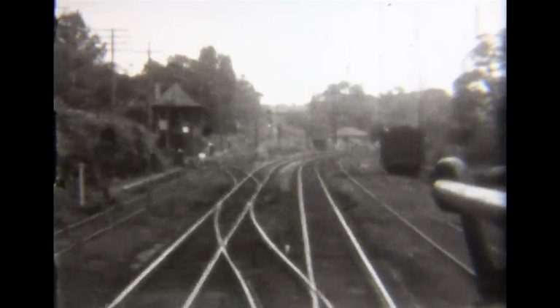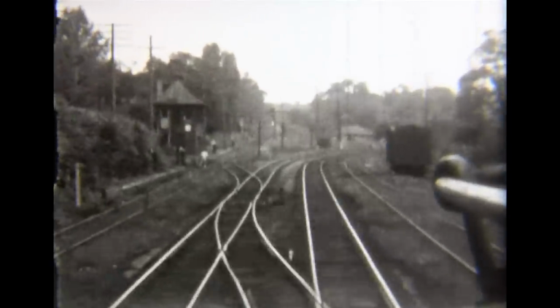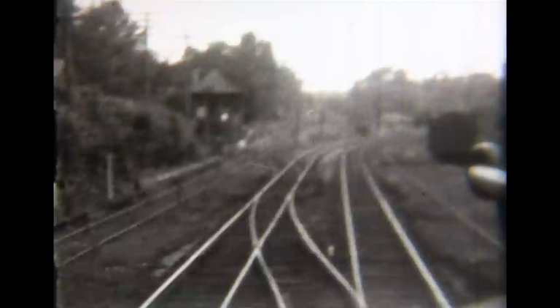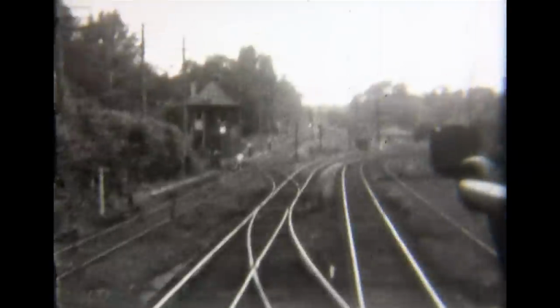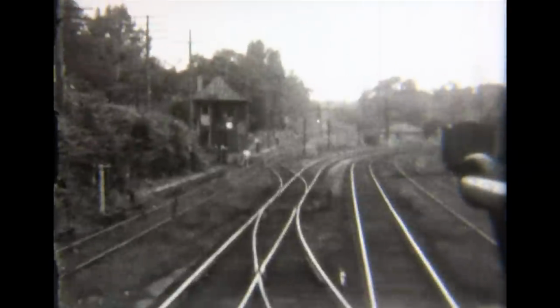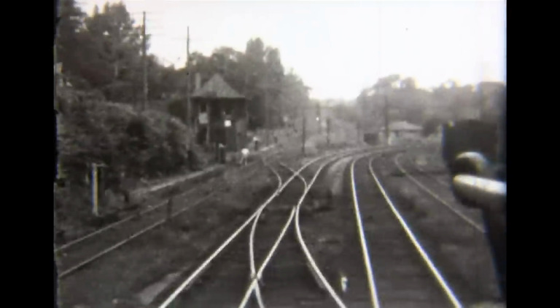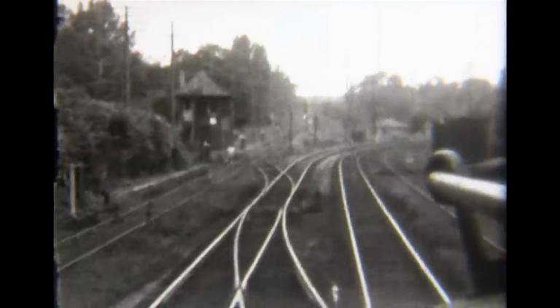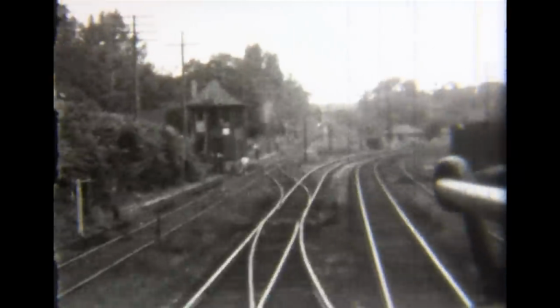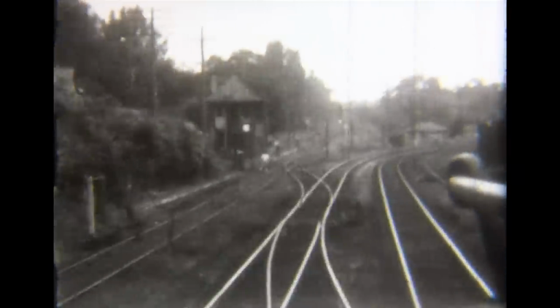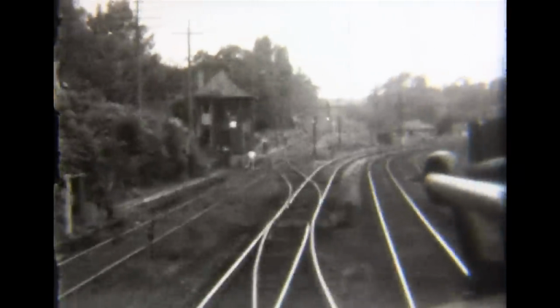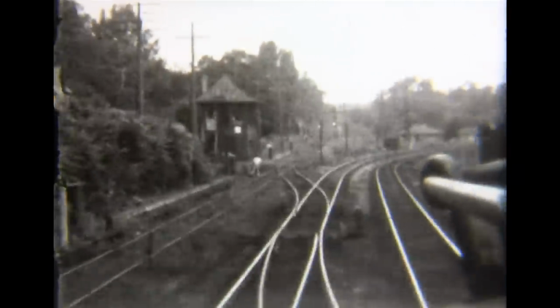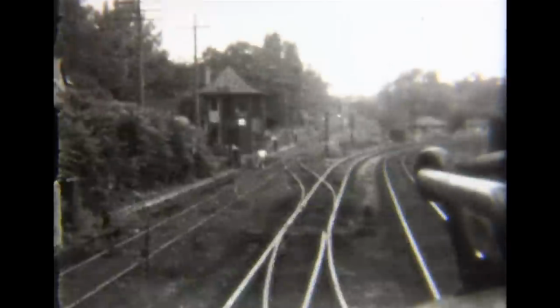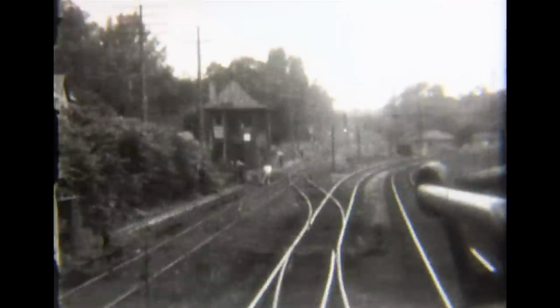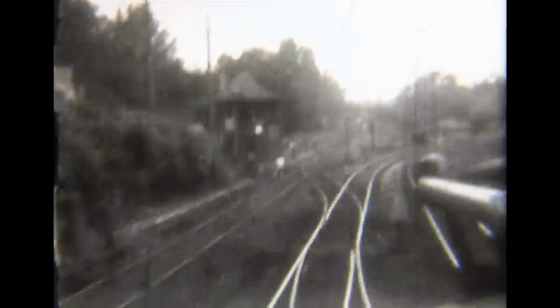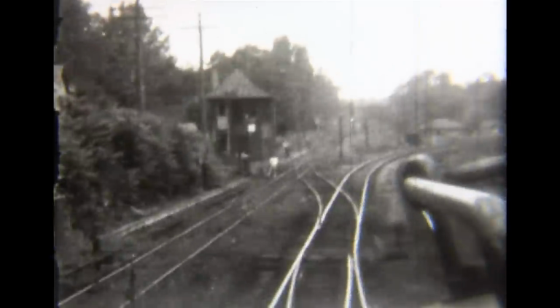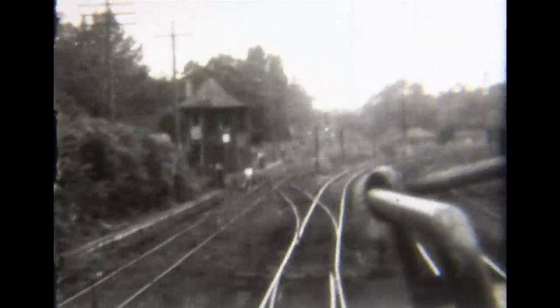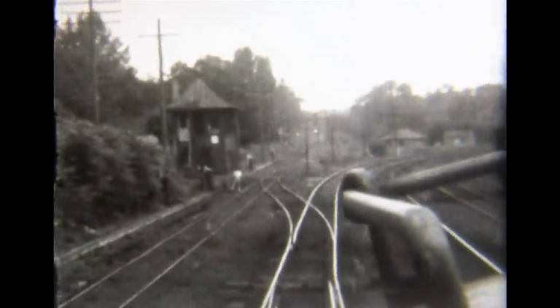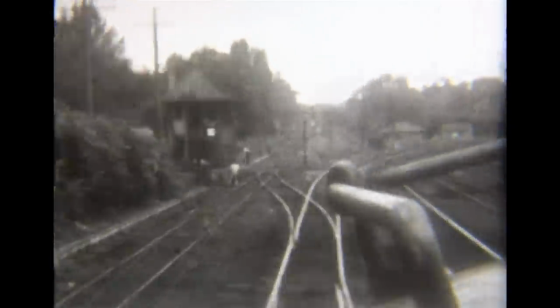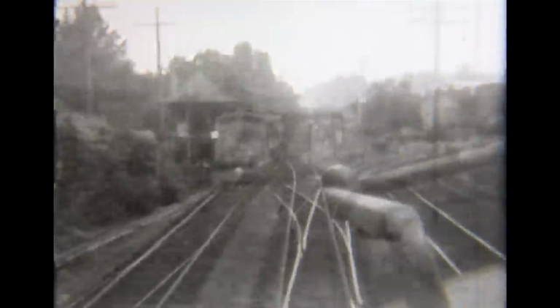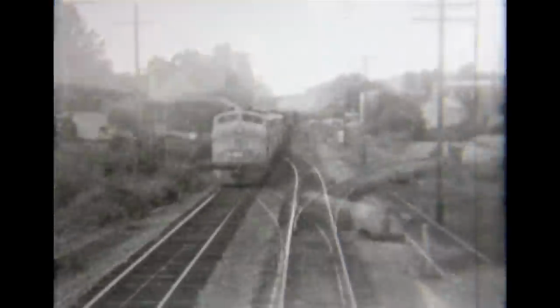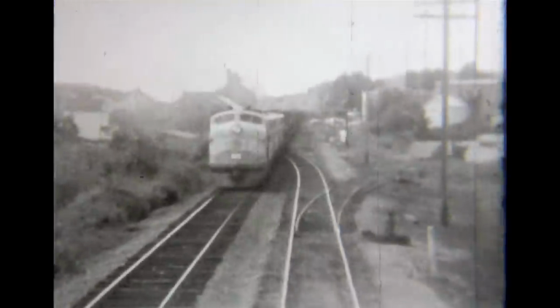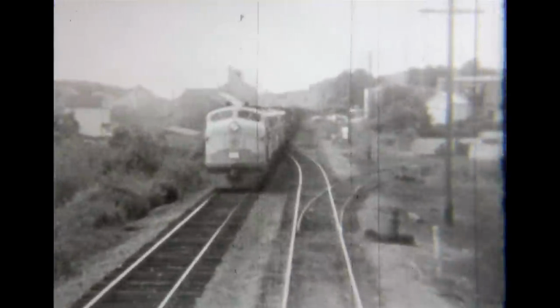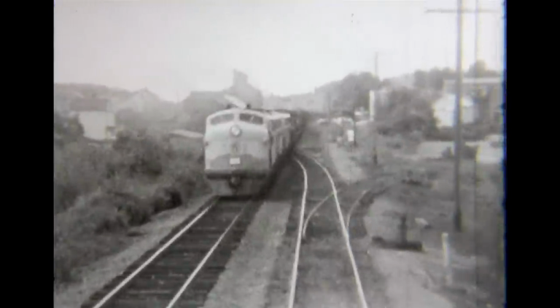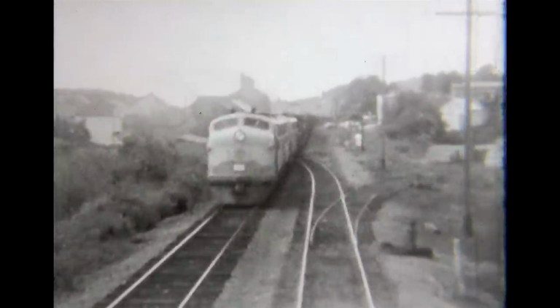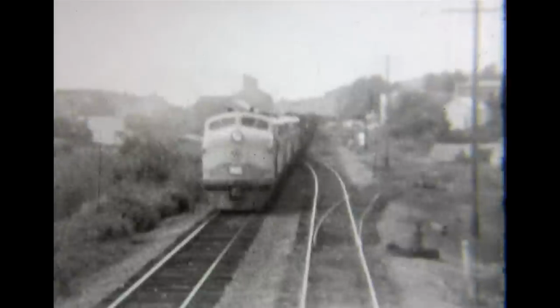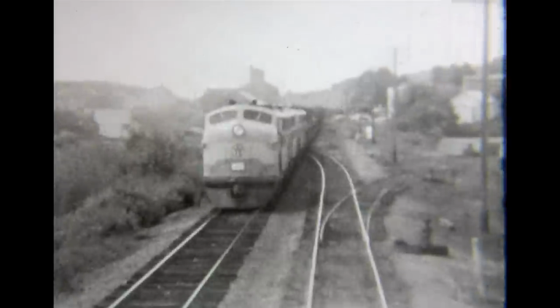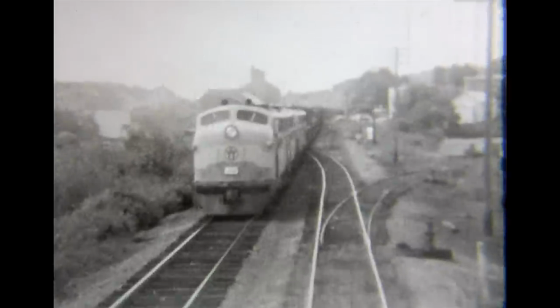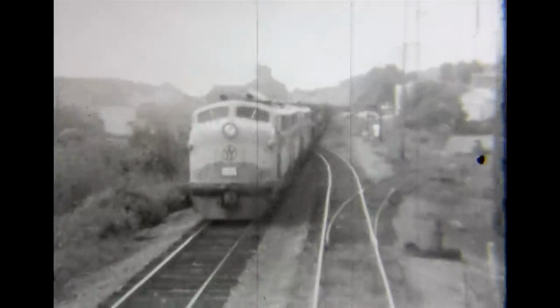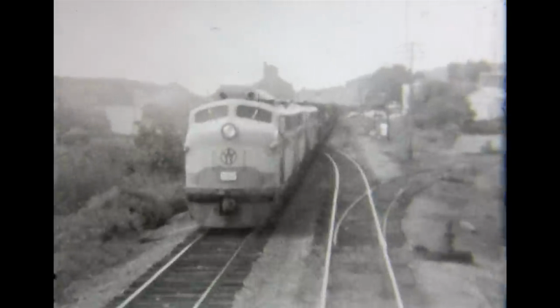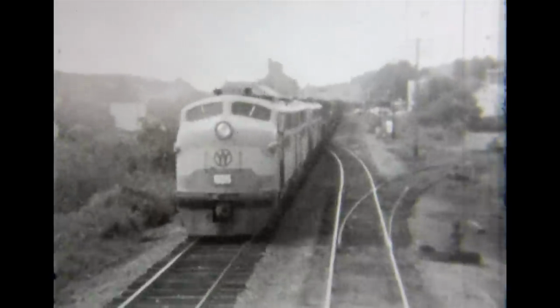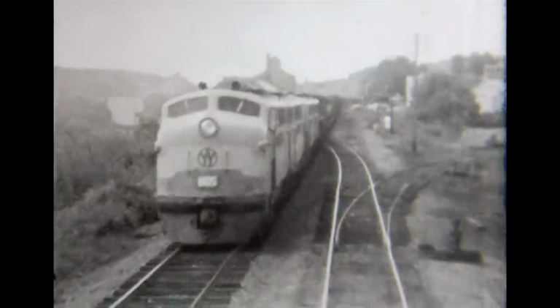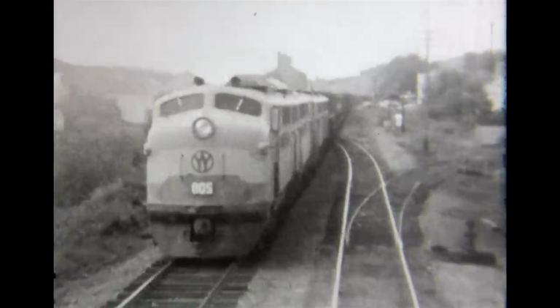Join us as we relive bittersweet memories of when steam power slowly yielded to diesels on these once critical rail arteries.